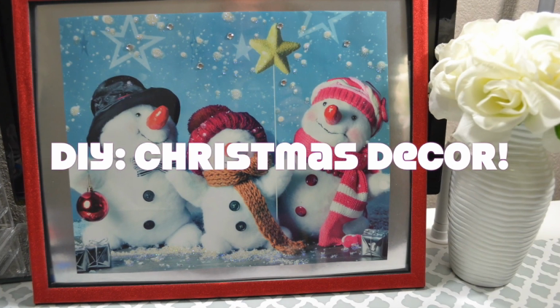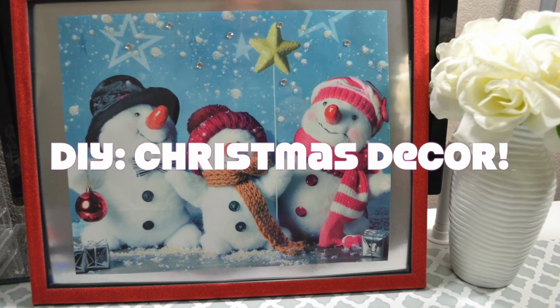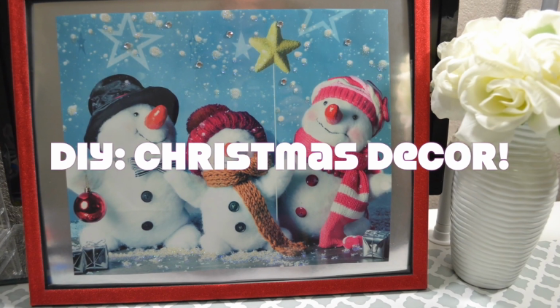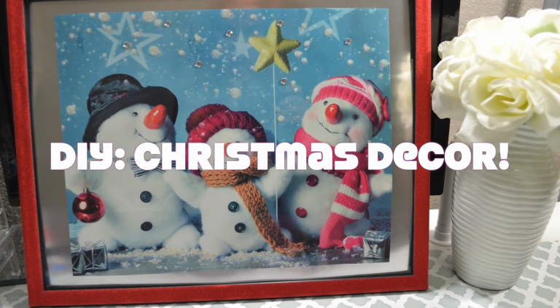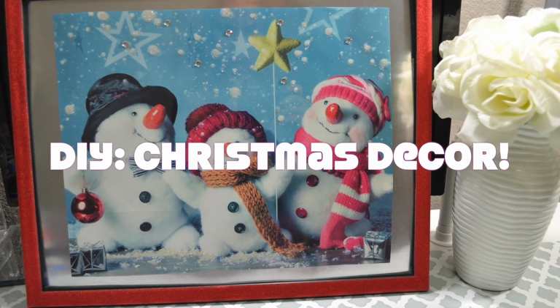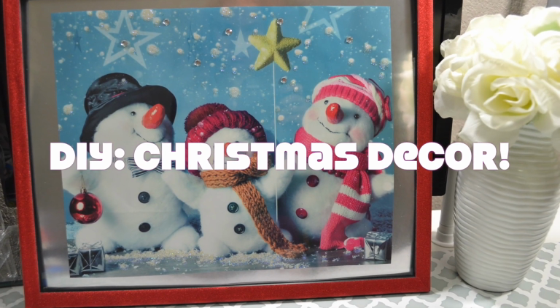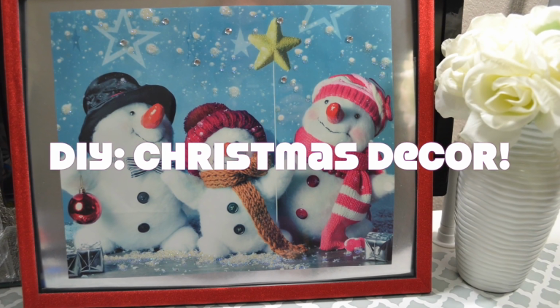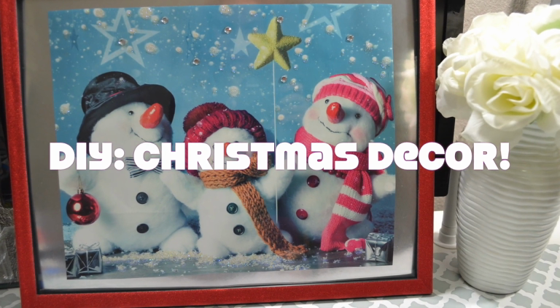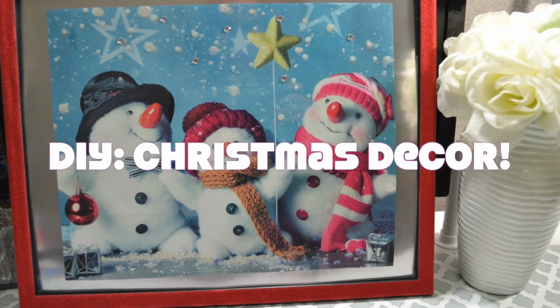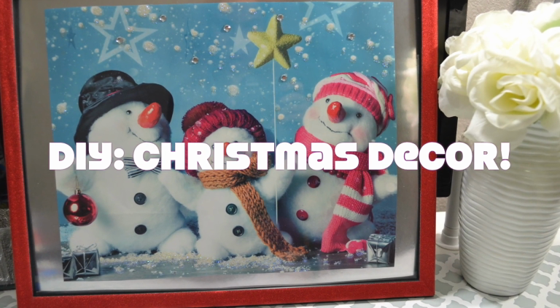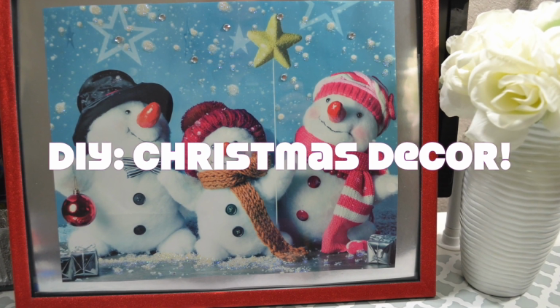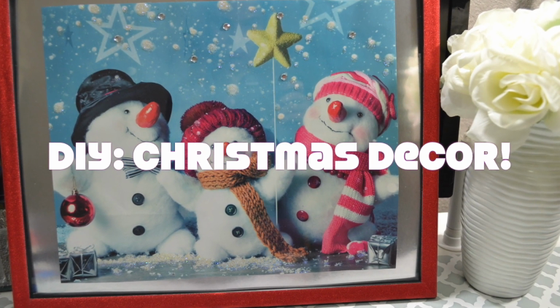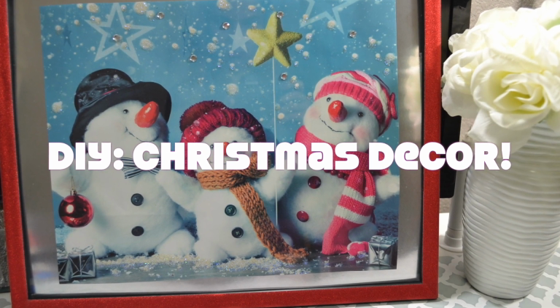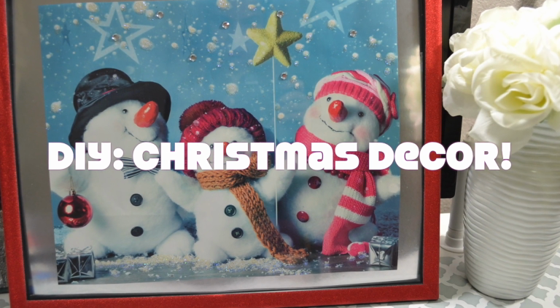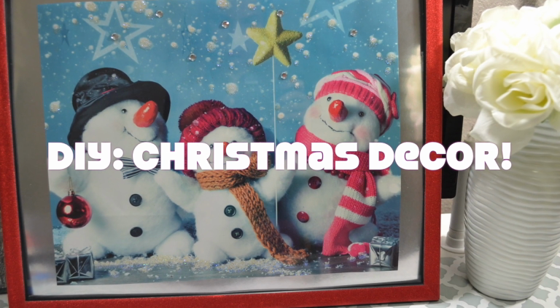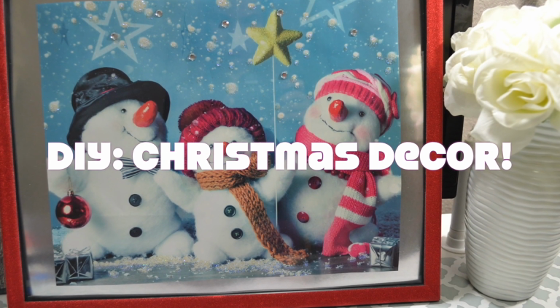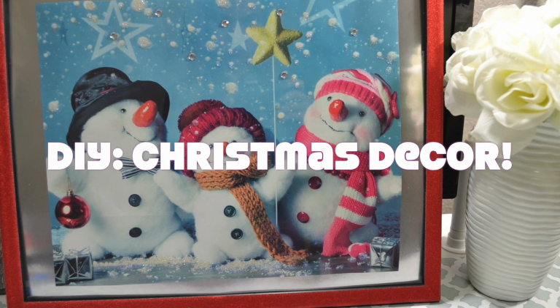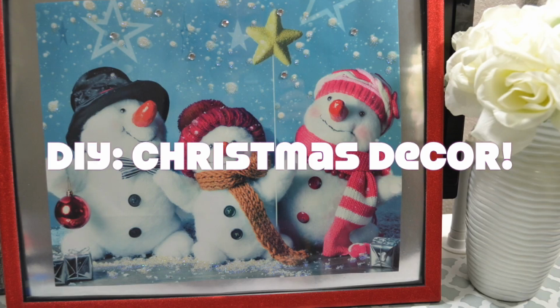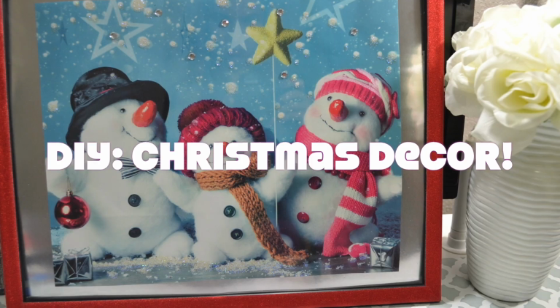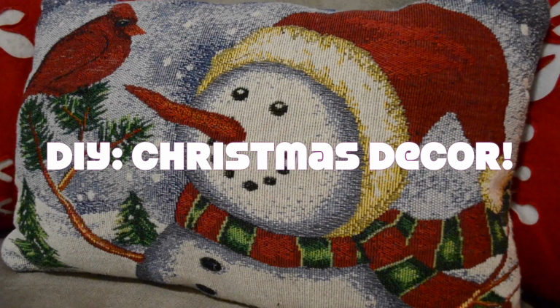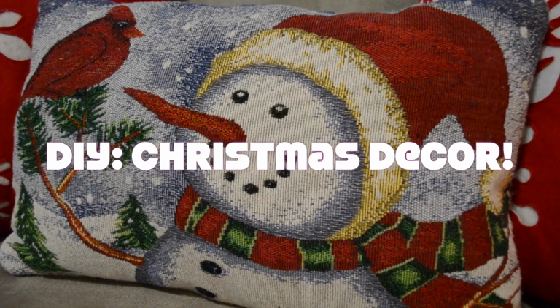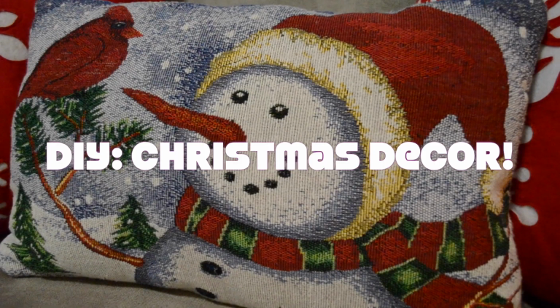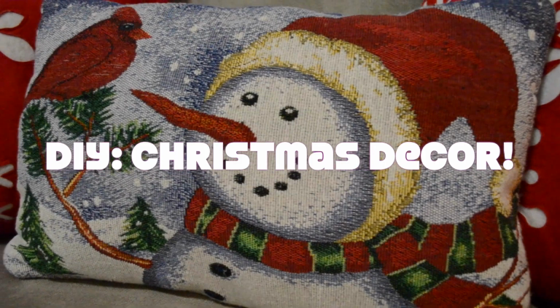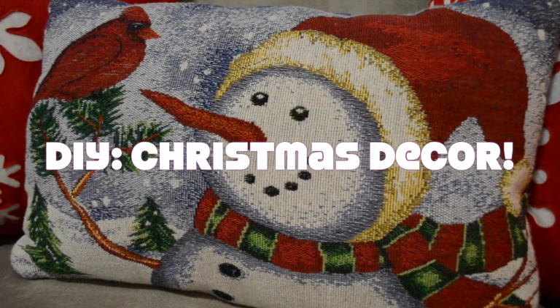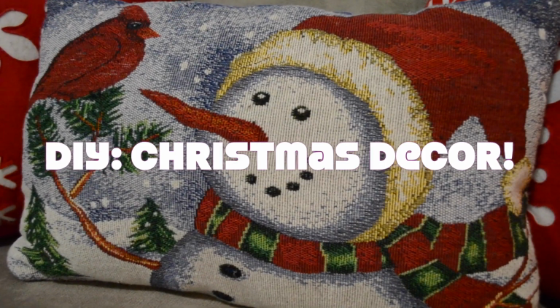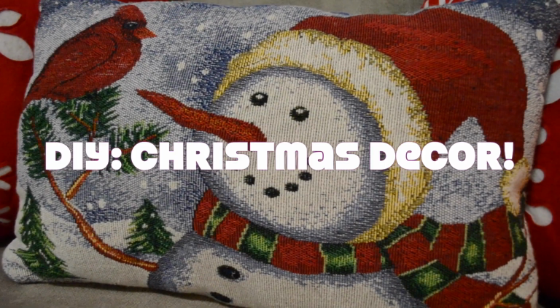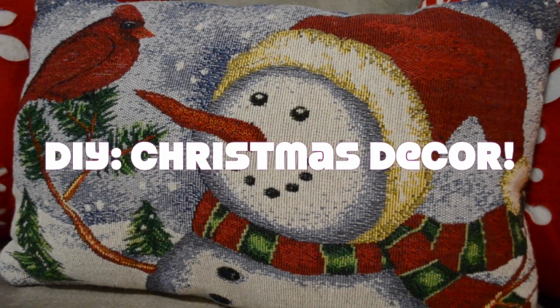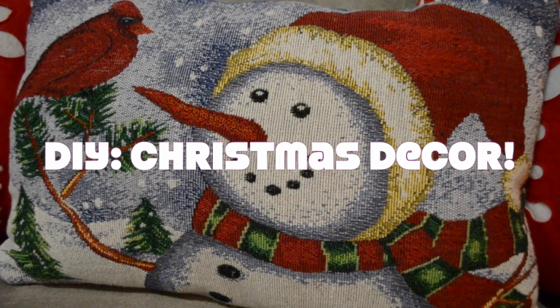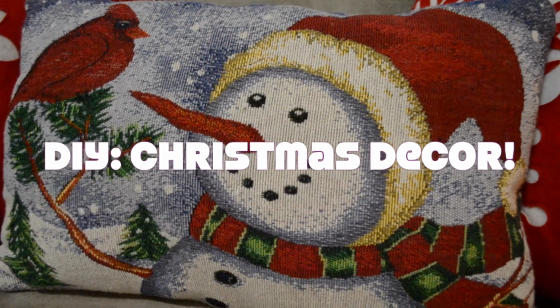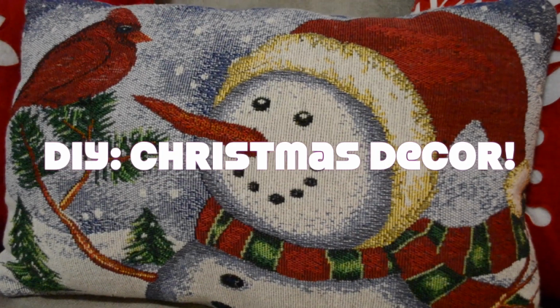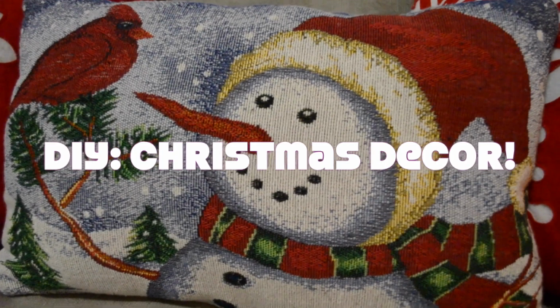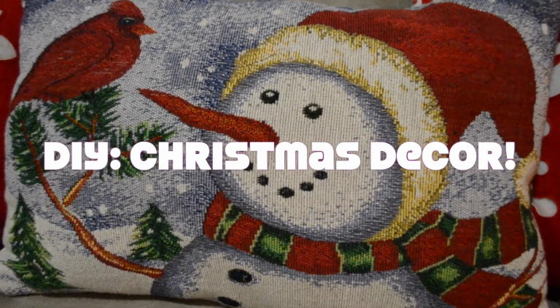Hi guys, today I'm going to show you how to make these super cute and affordable Christmas decorations. So let's get started.